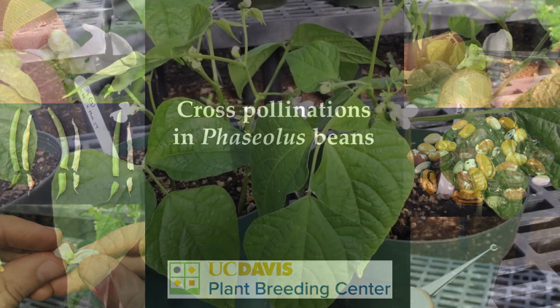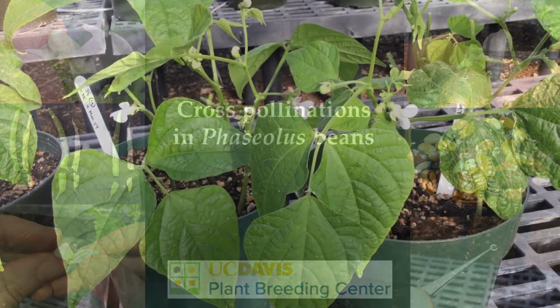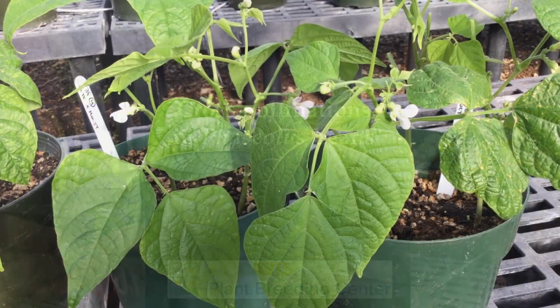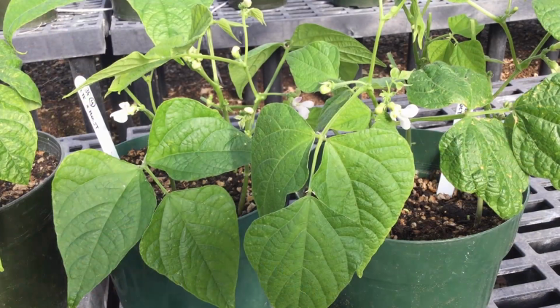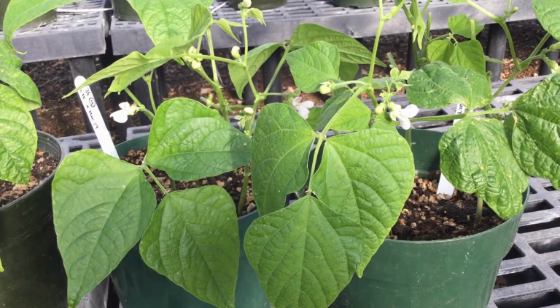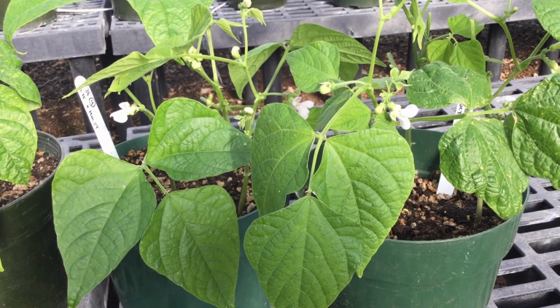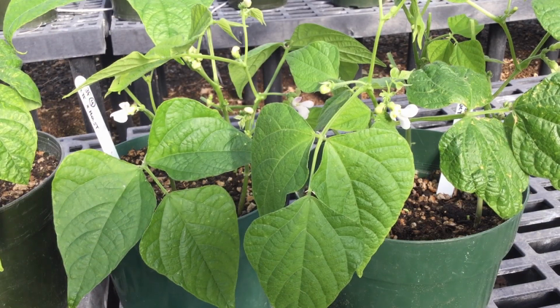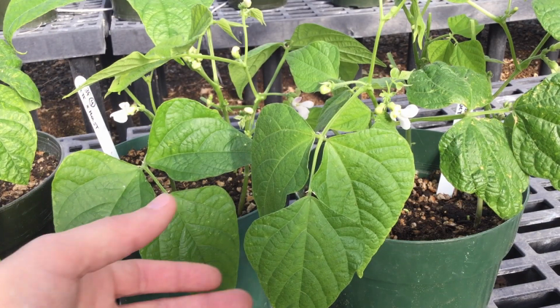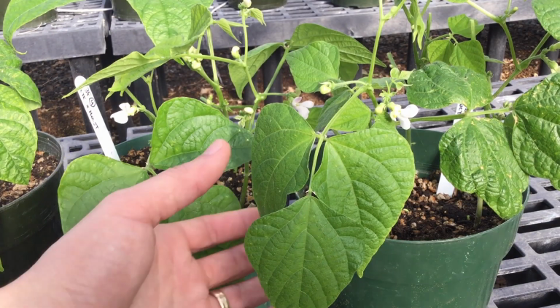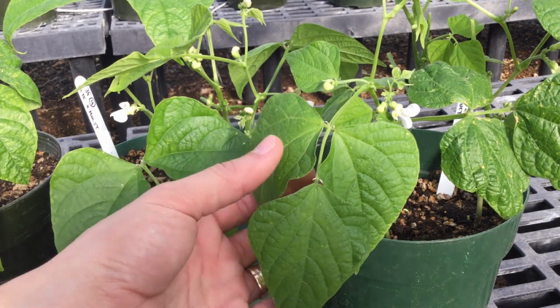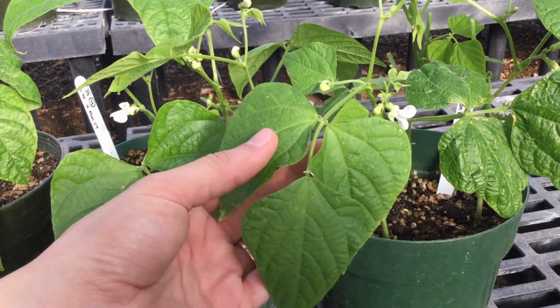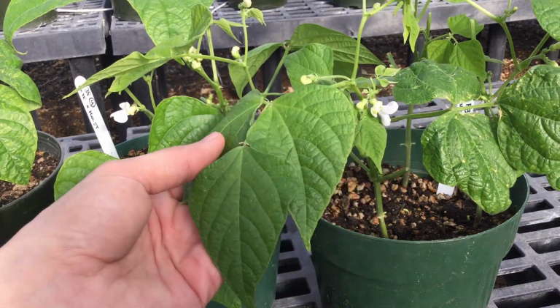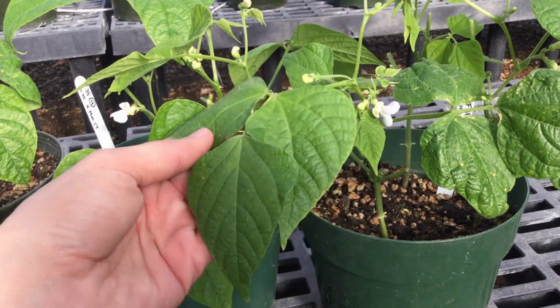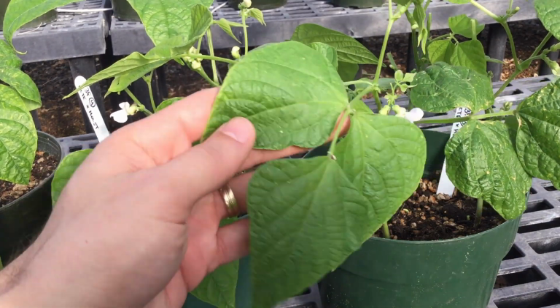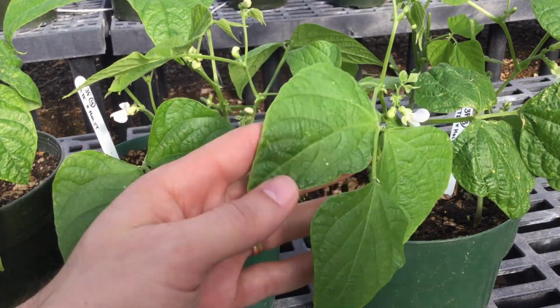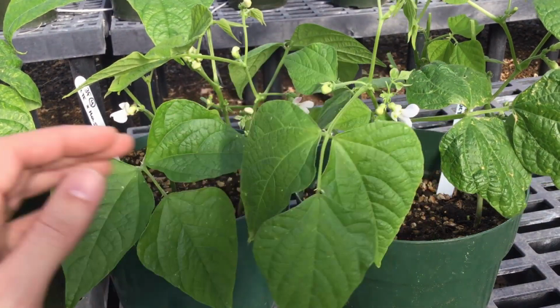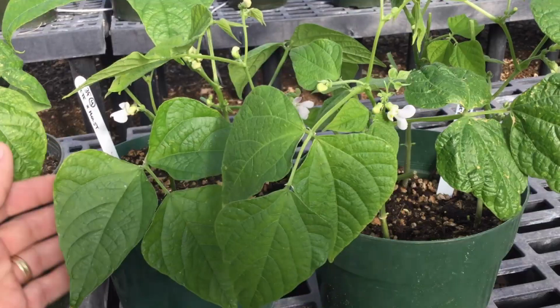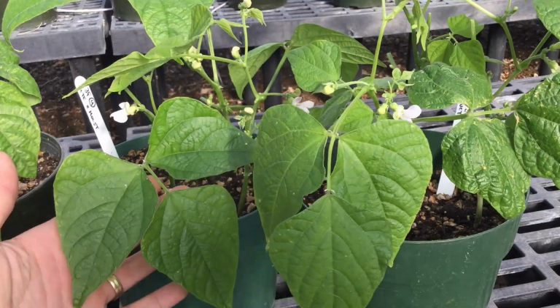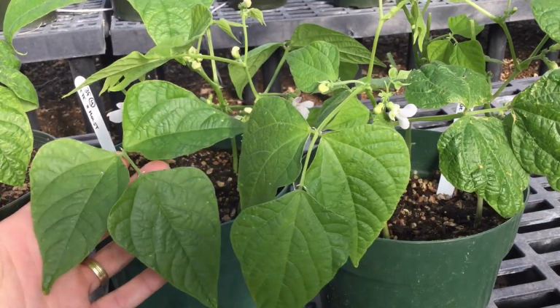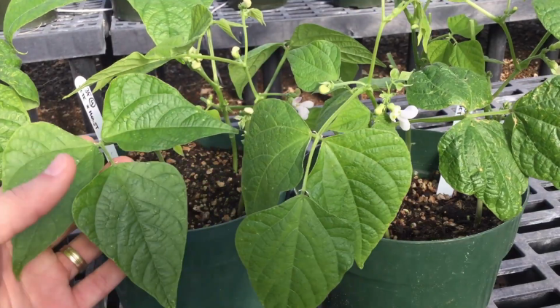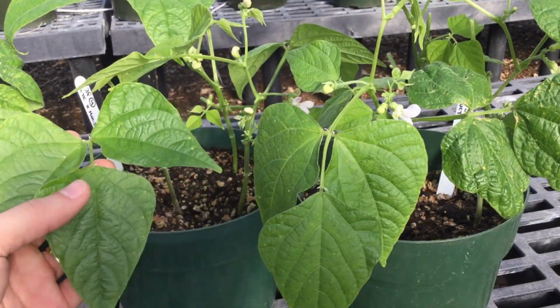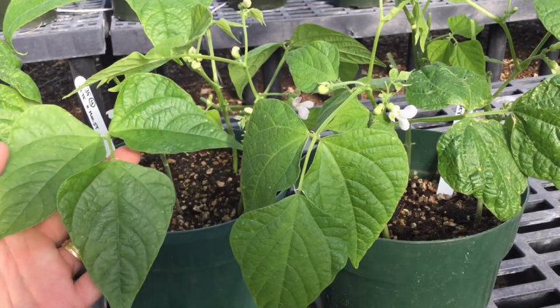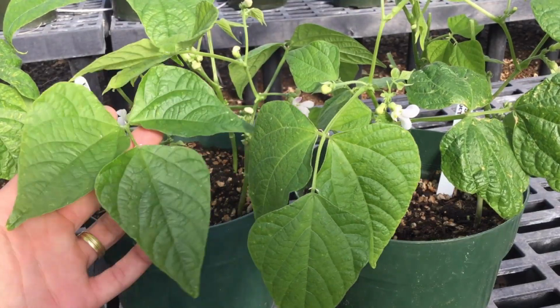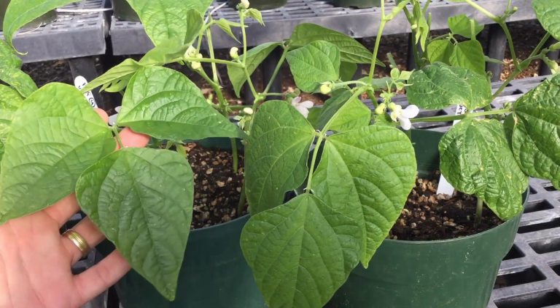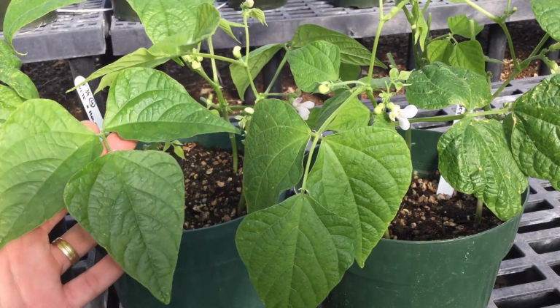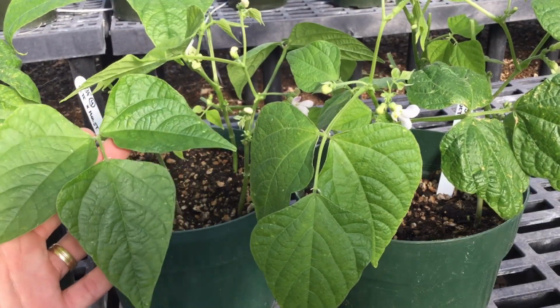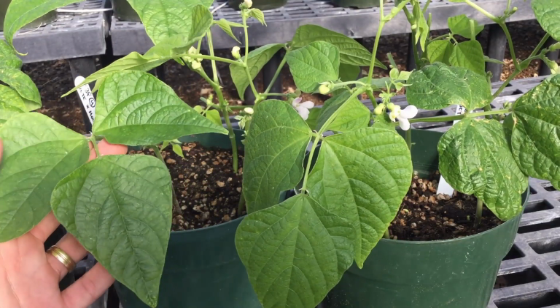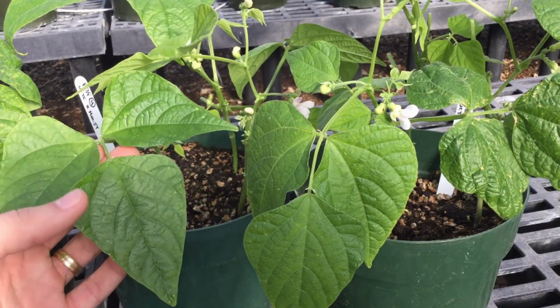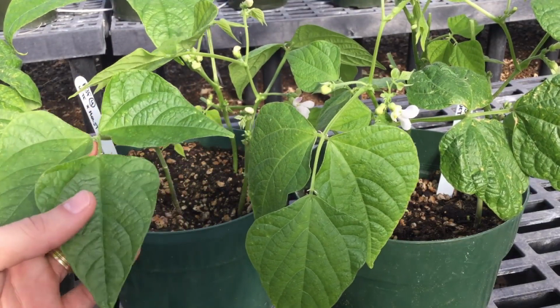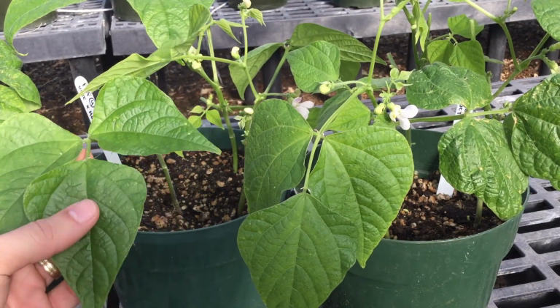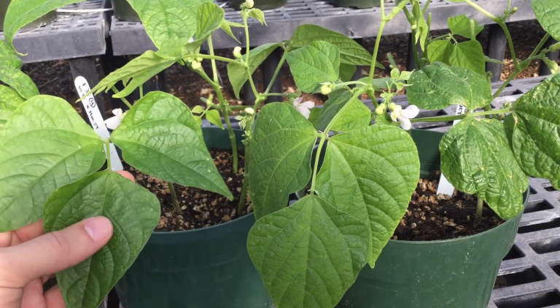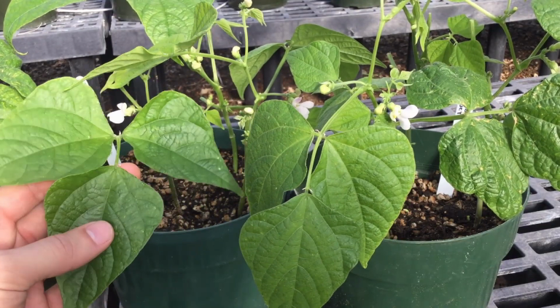Today we're going to talk about how to make cross pollinations in the genus Phaseolus, which includes most of your dry beans and green beans.